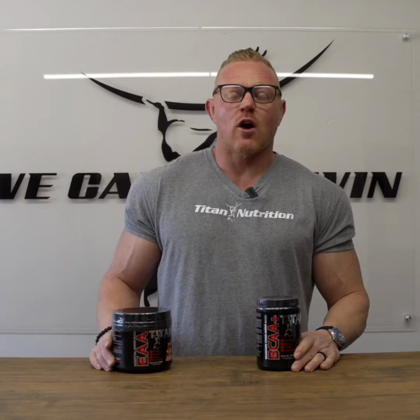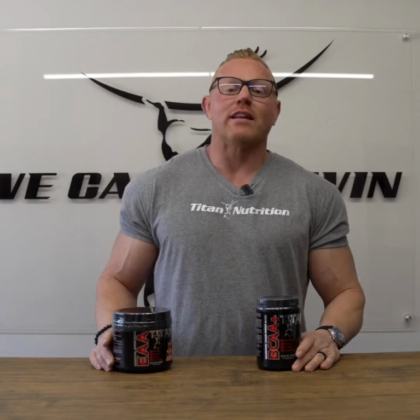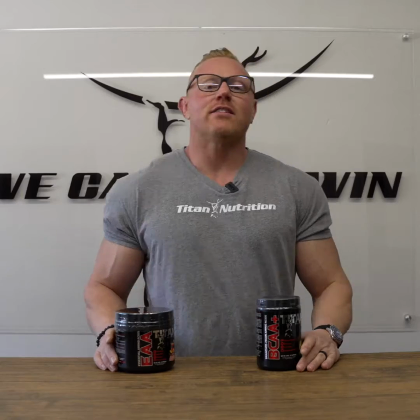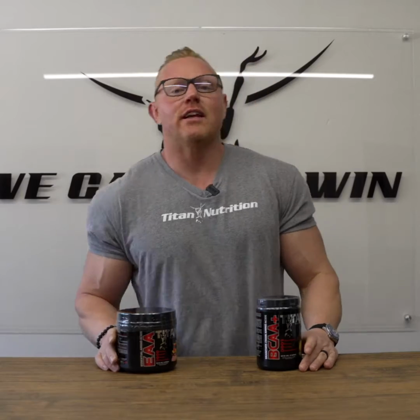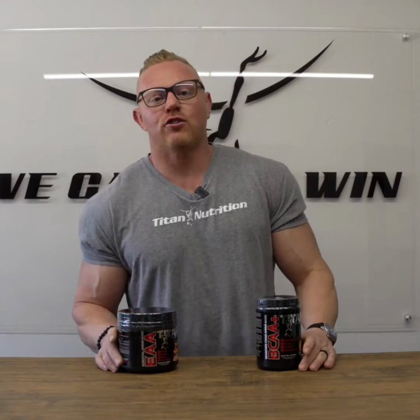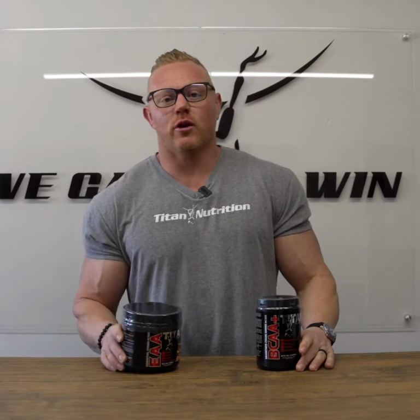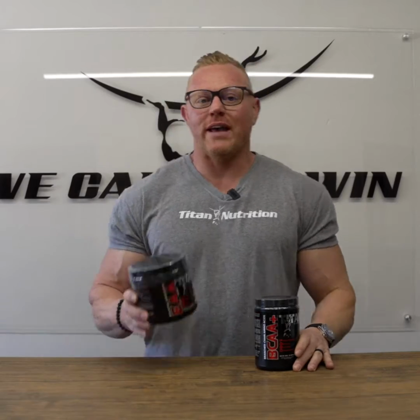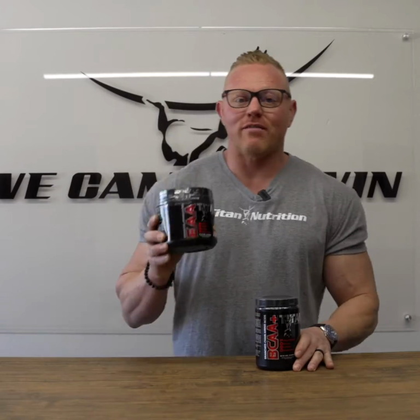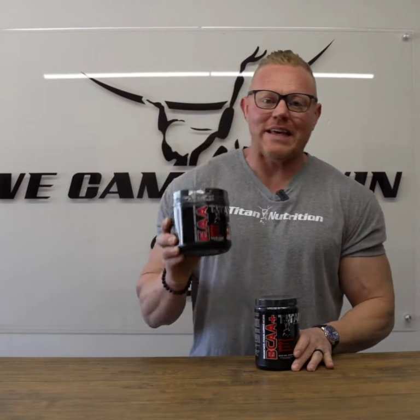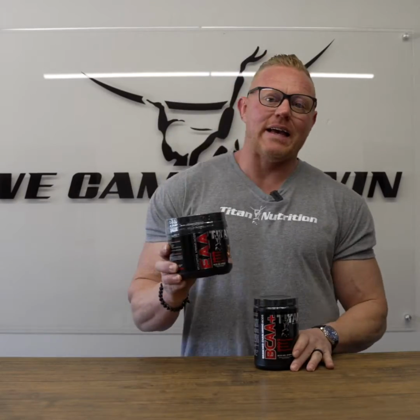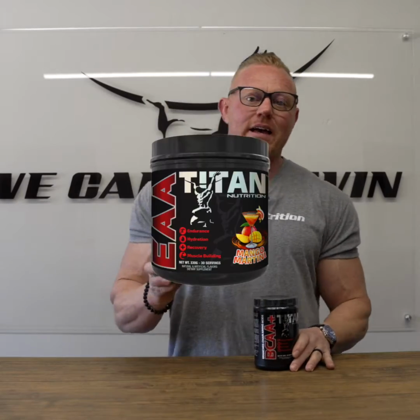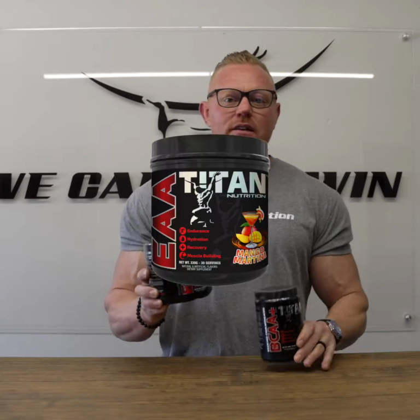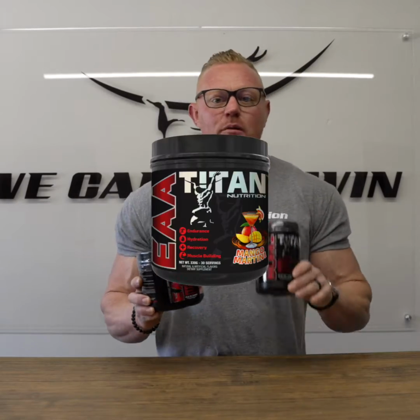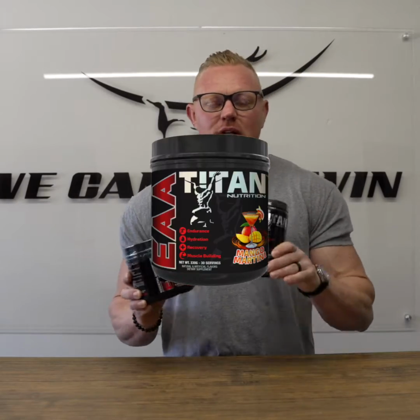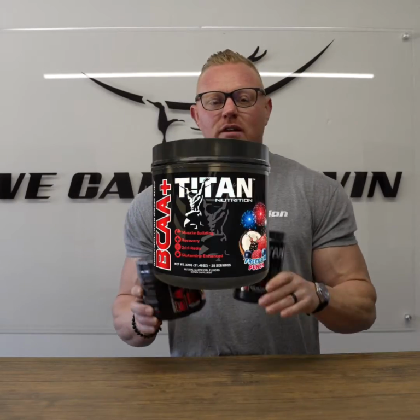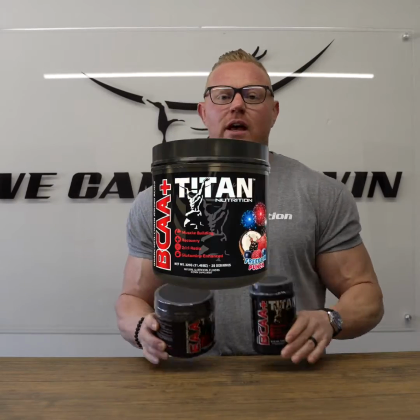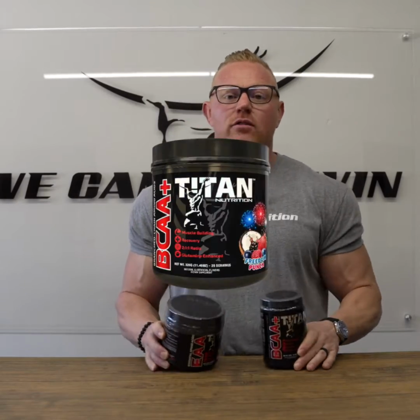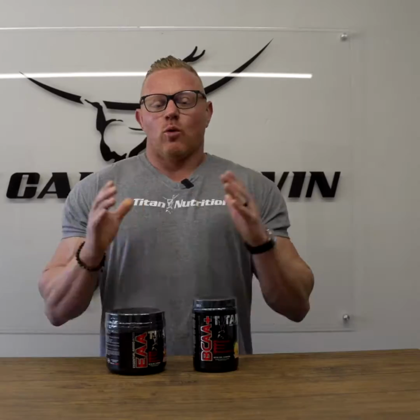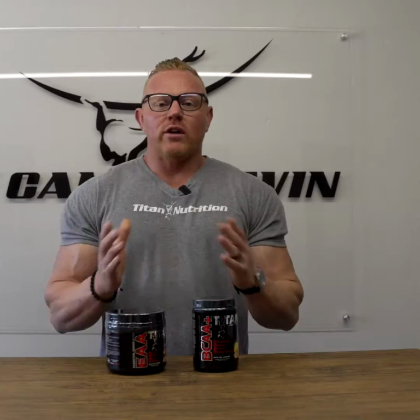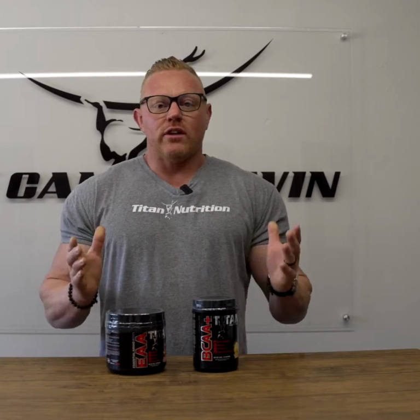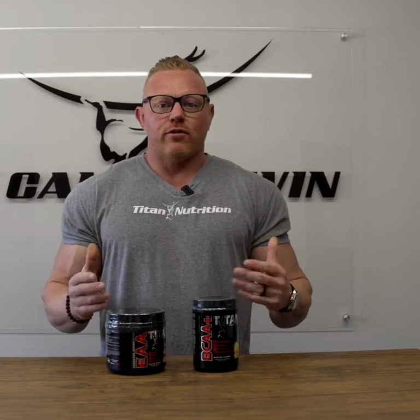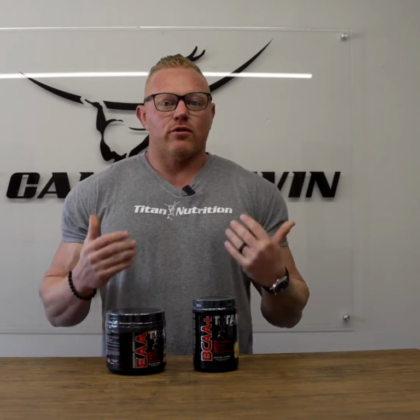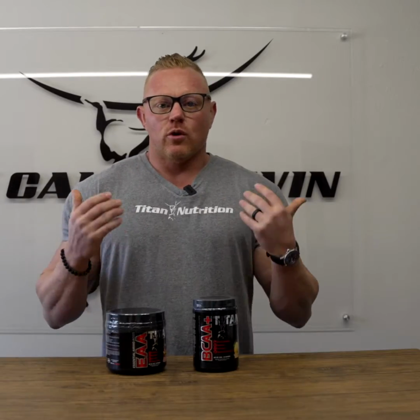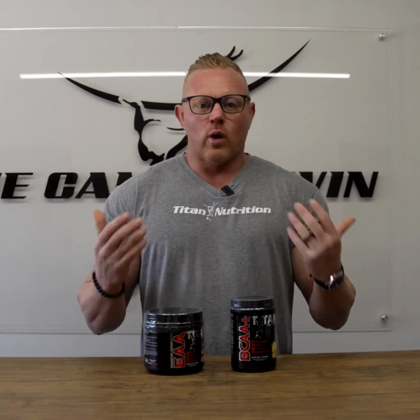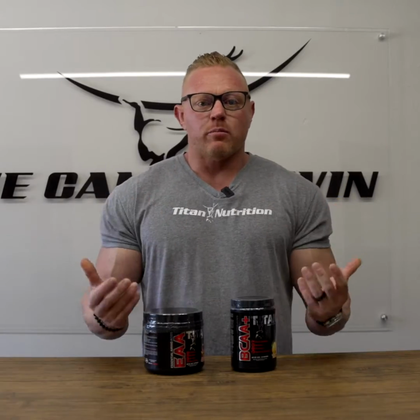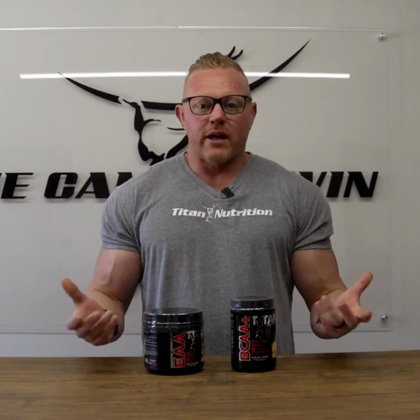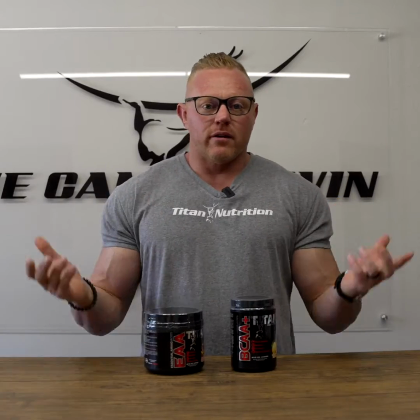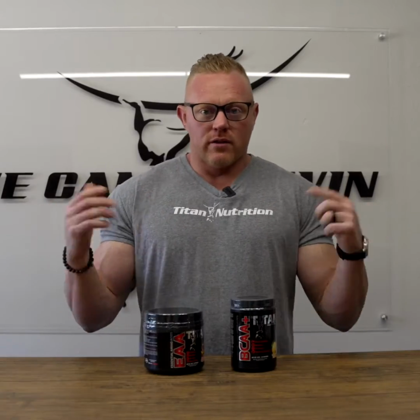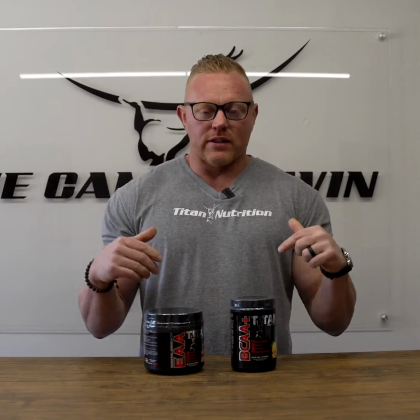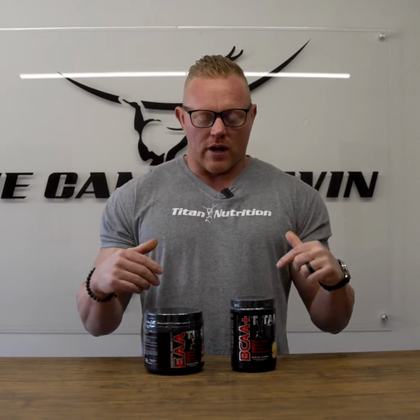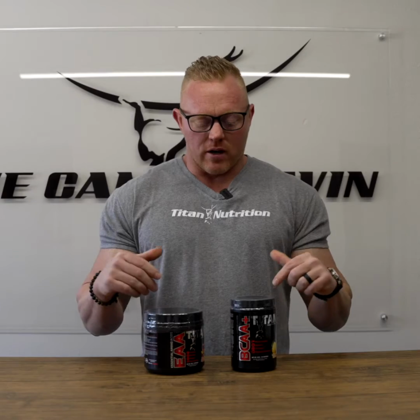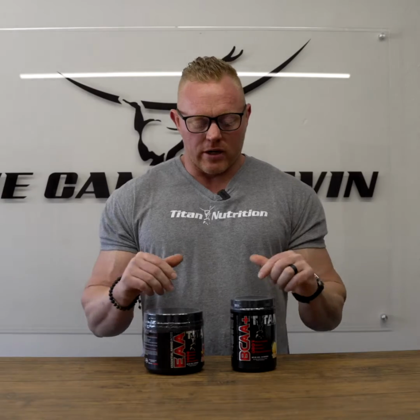All right, let's get into it. We have EAAs and BCAAs. What is the difference? What's better? Let's talk about it.